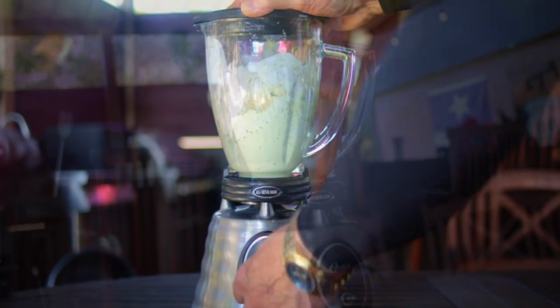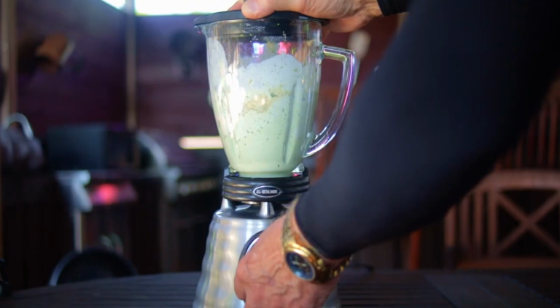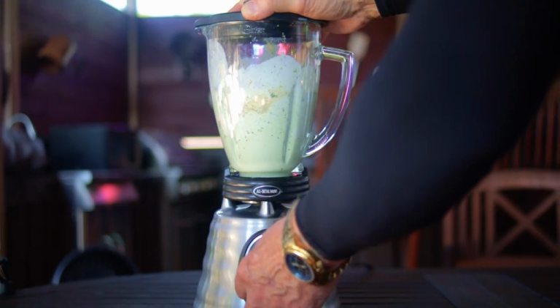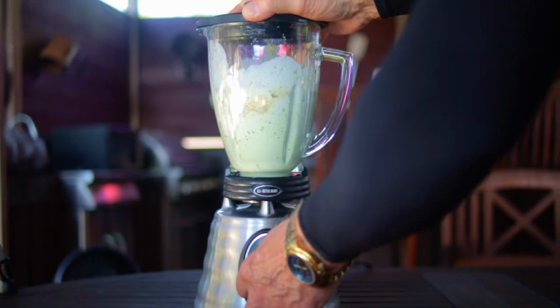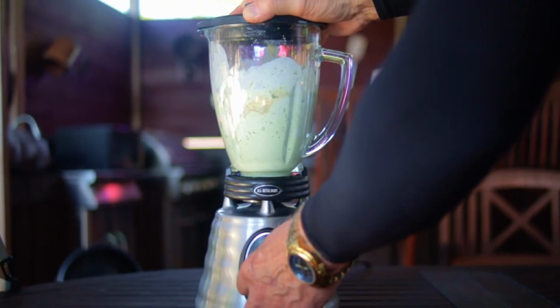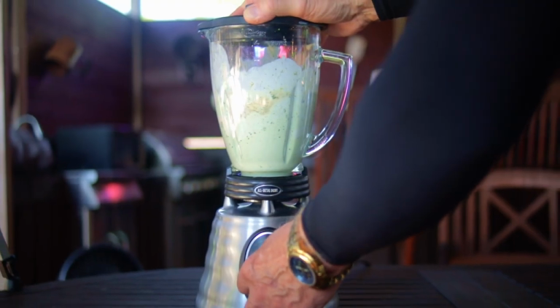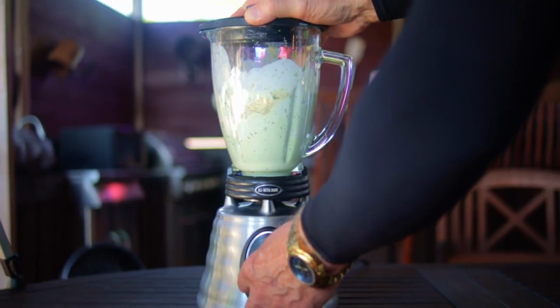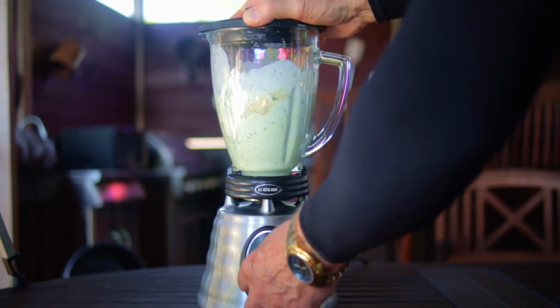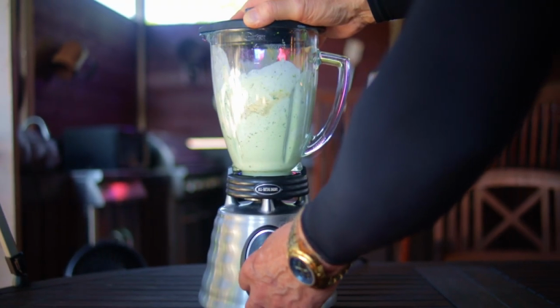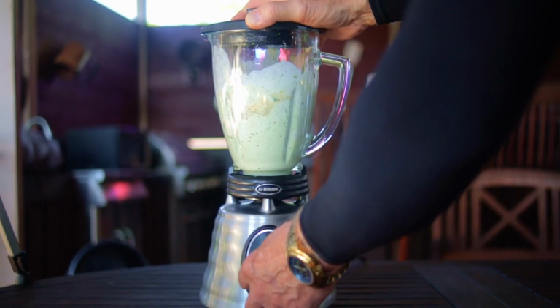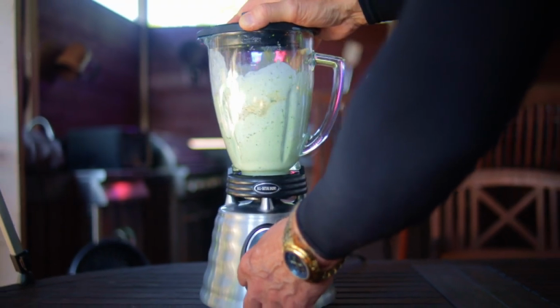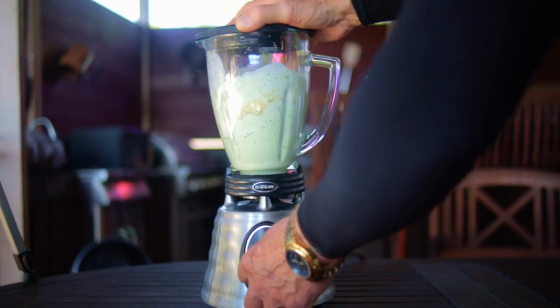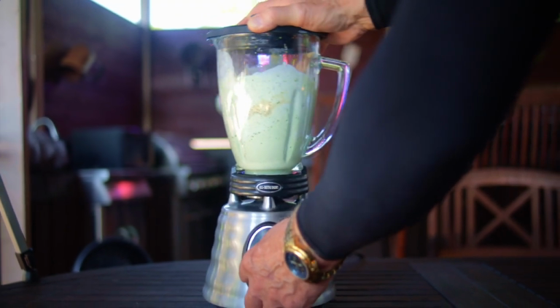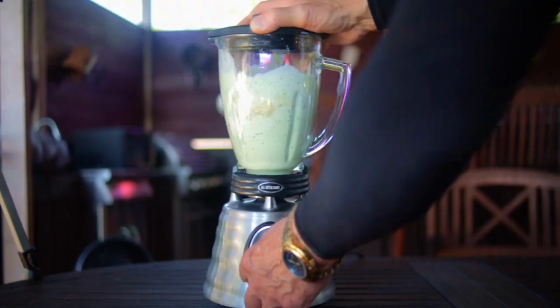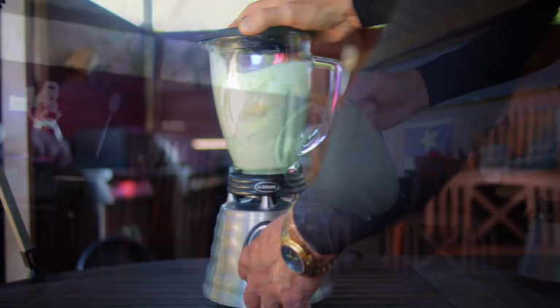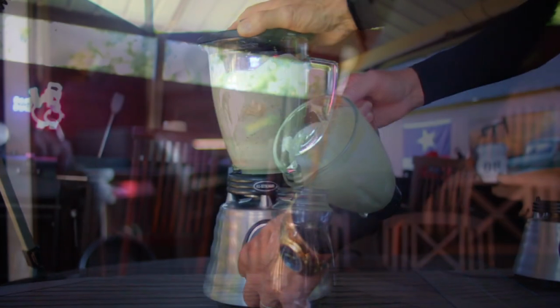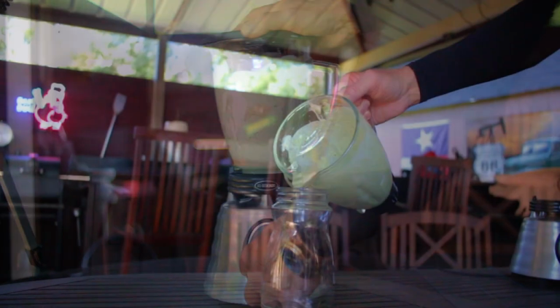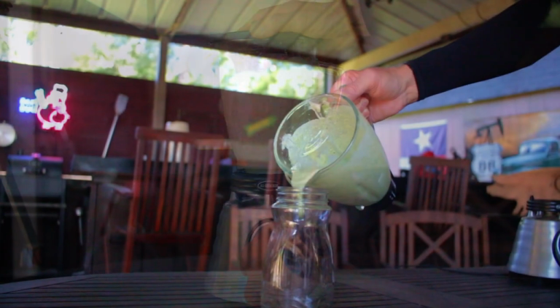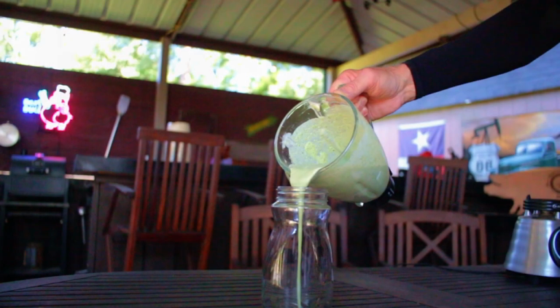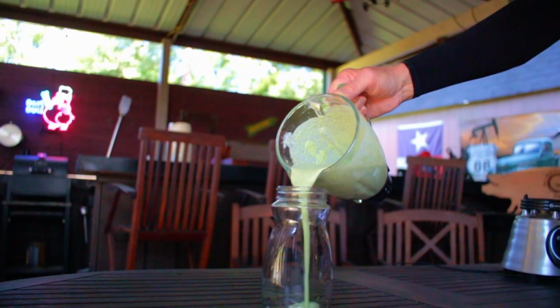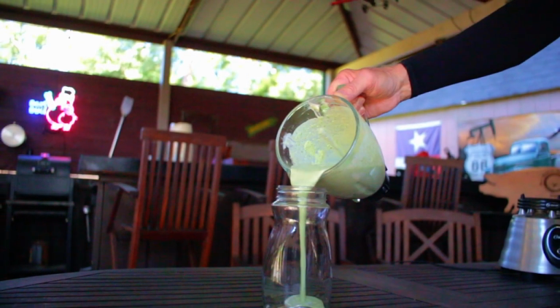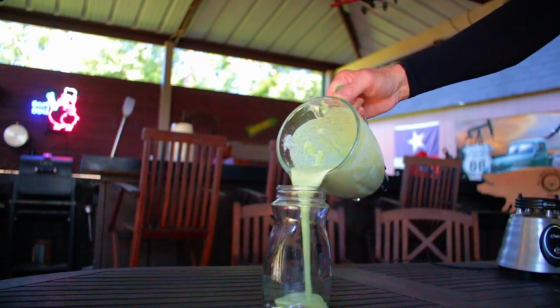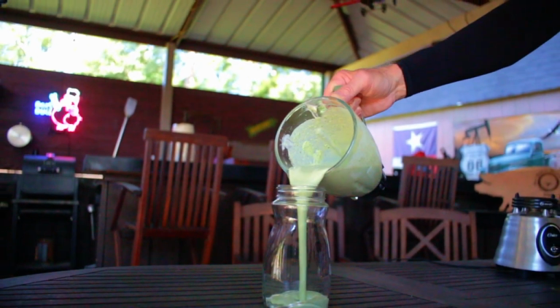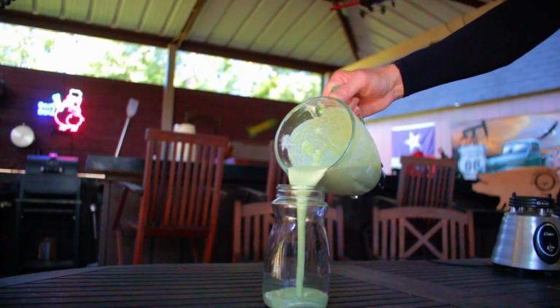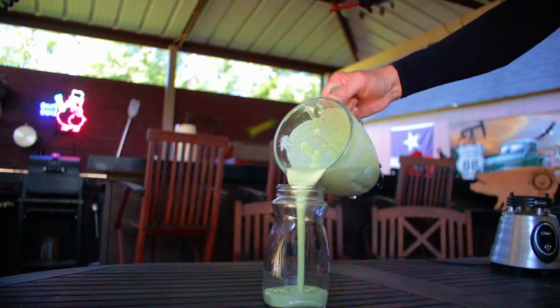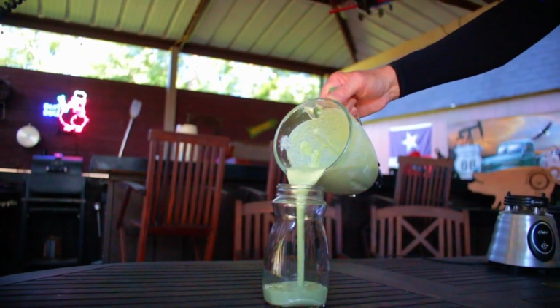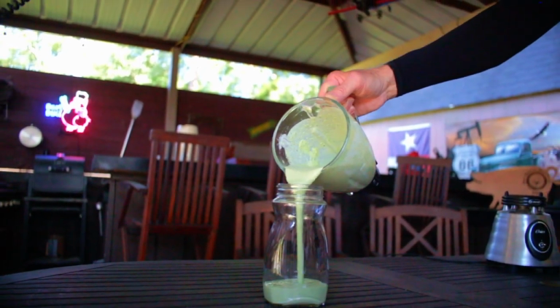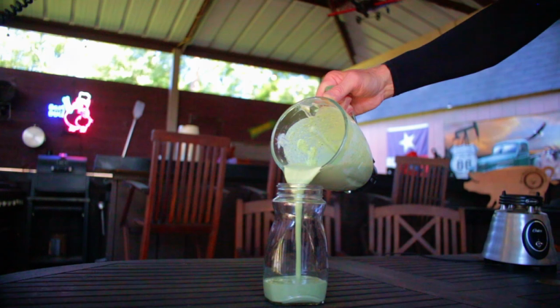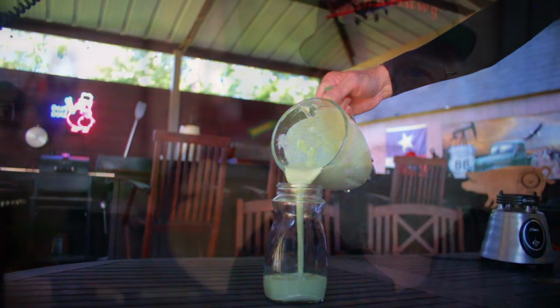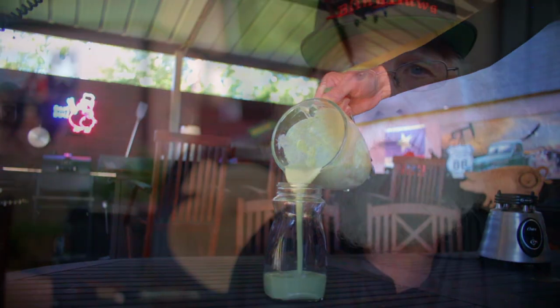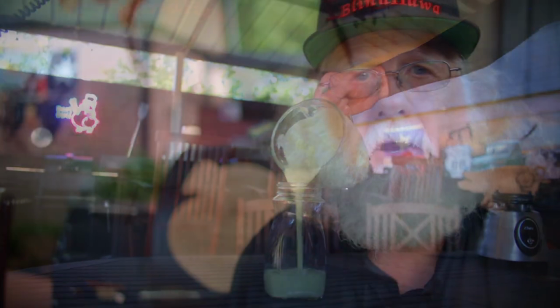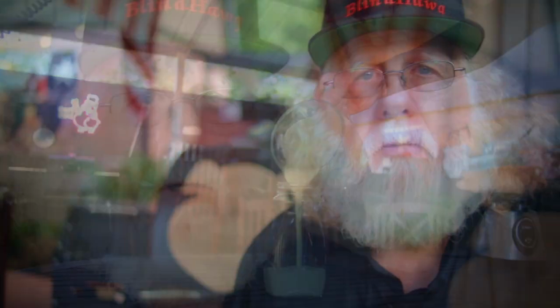Blend until smooth. Now pour it into another container, place it in the fridge for at least an hour, and let it thicken up.